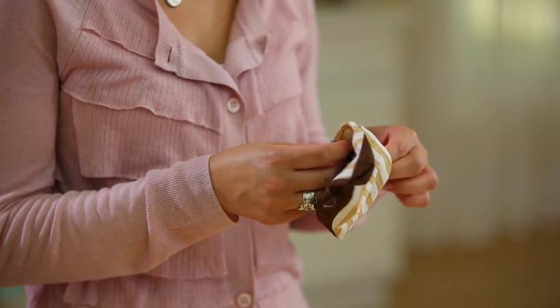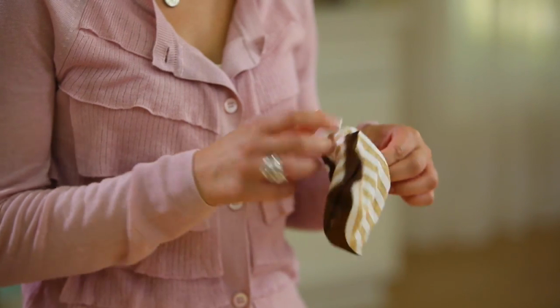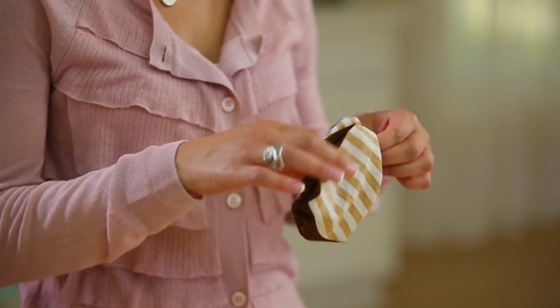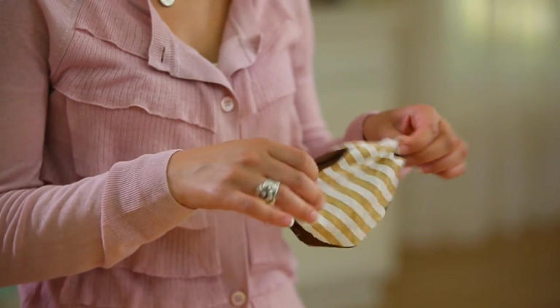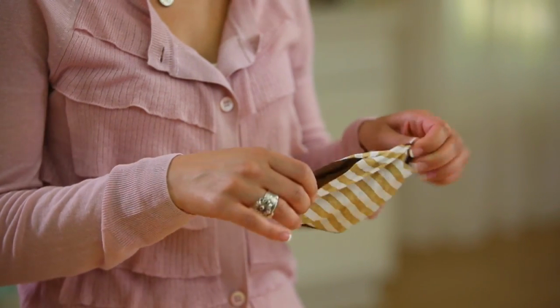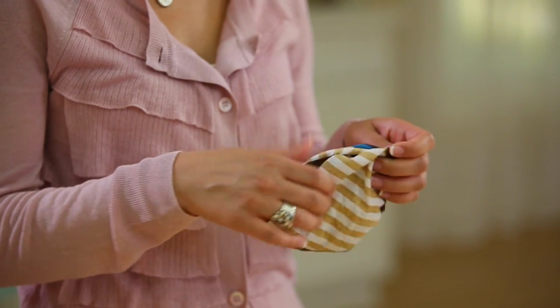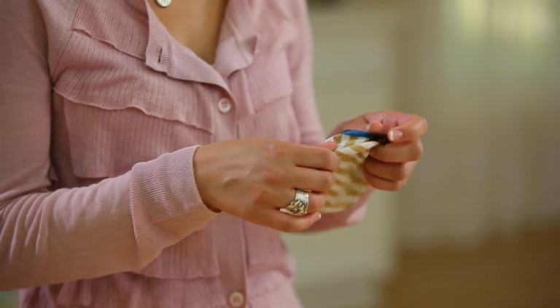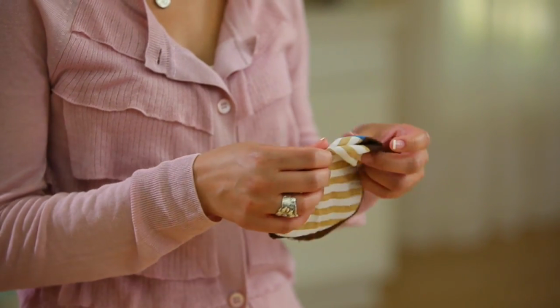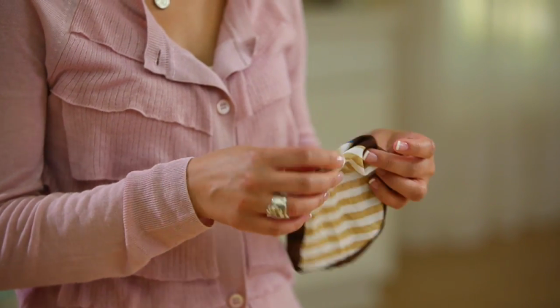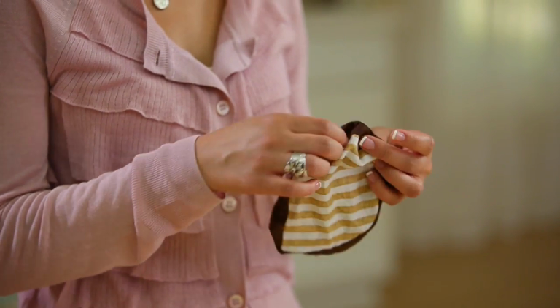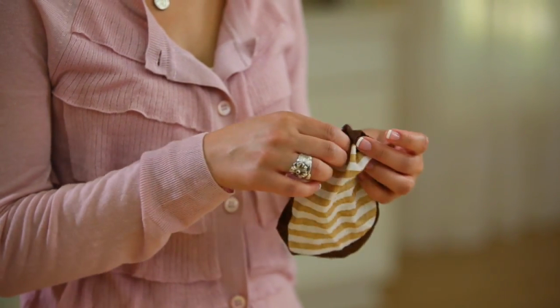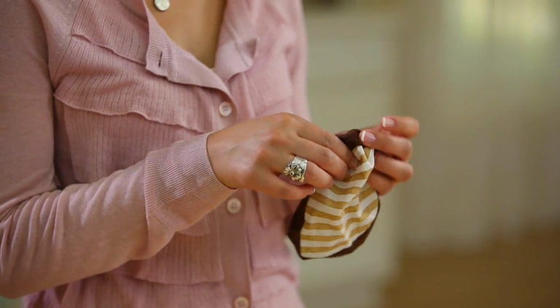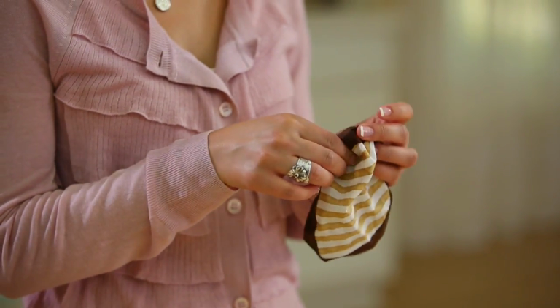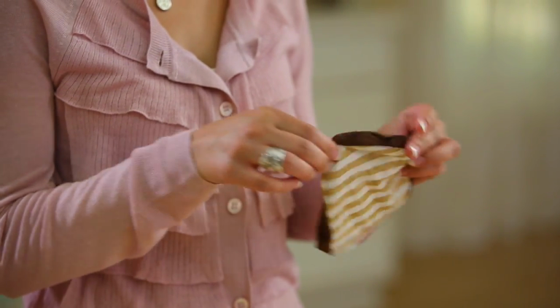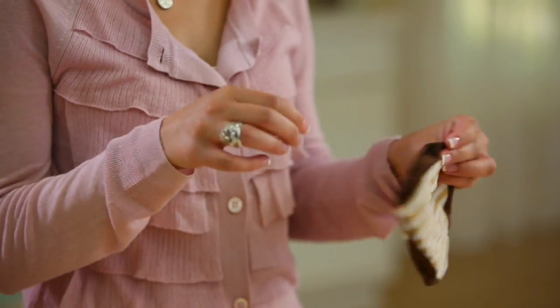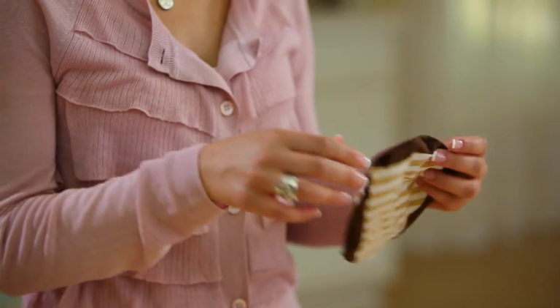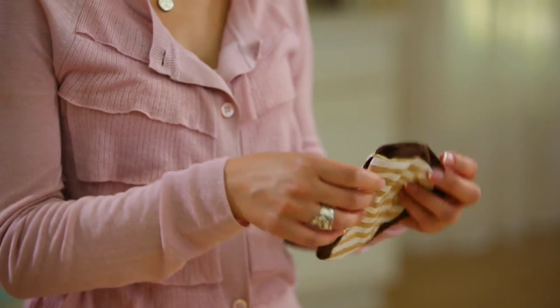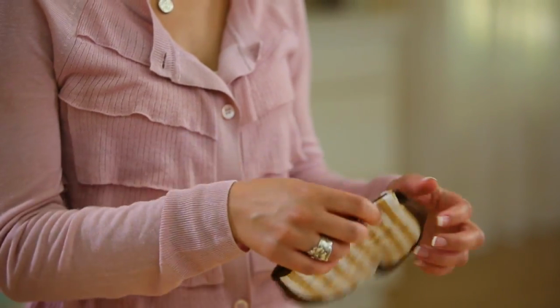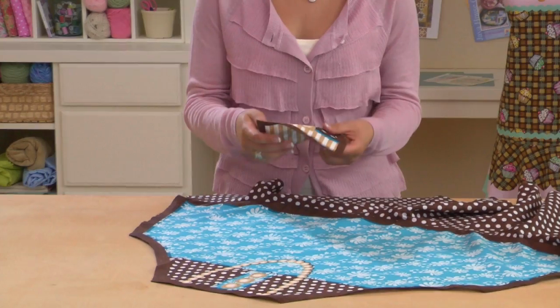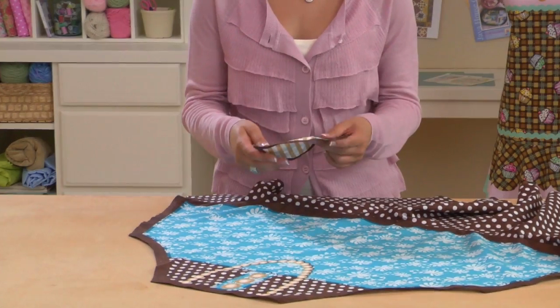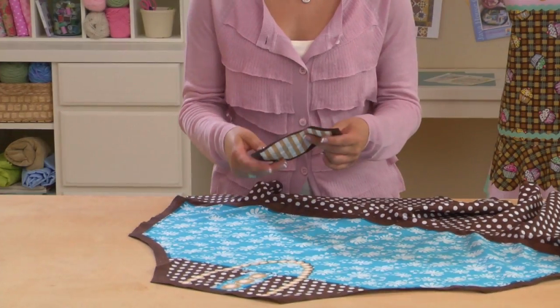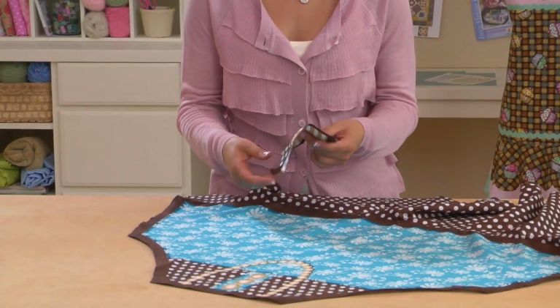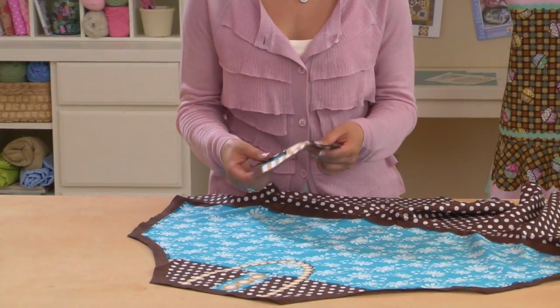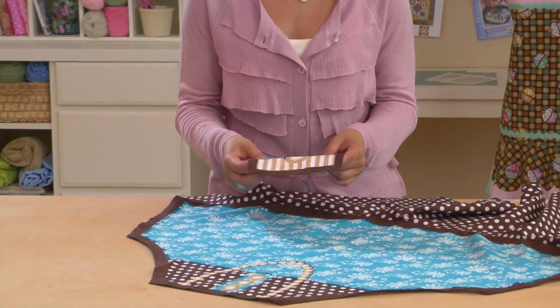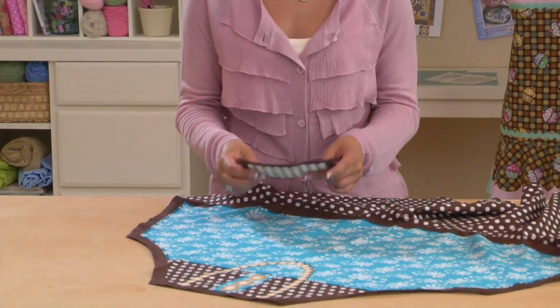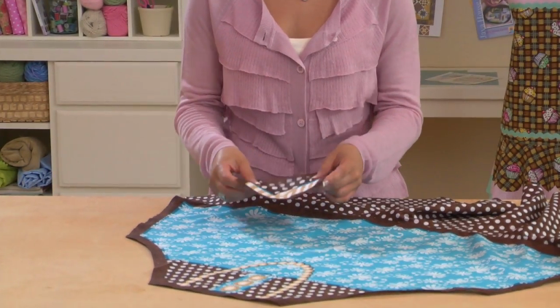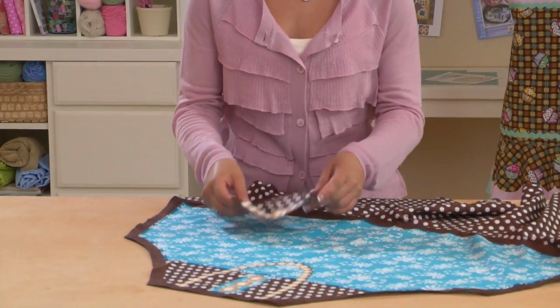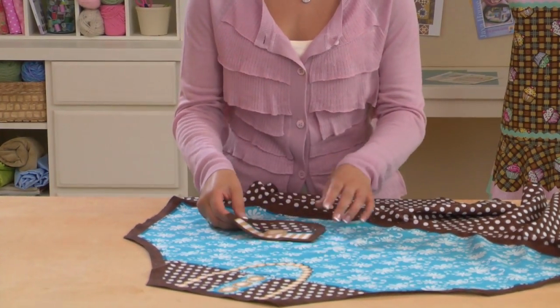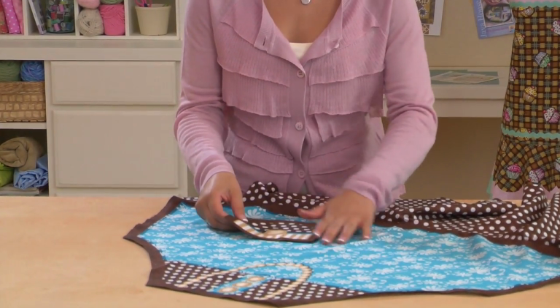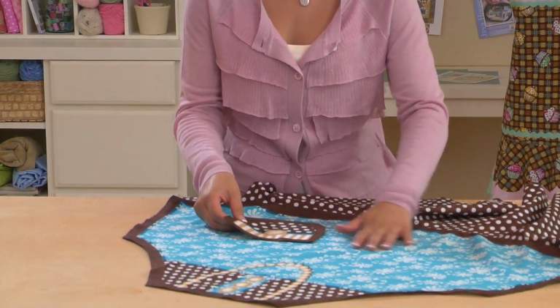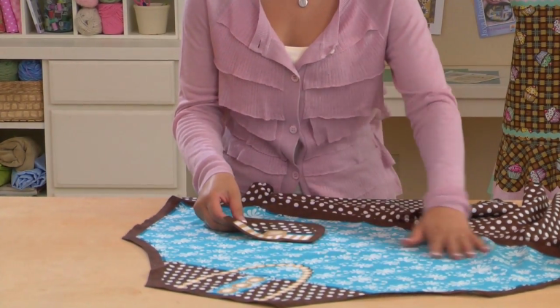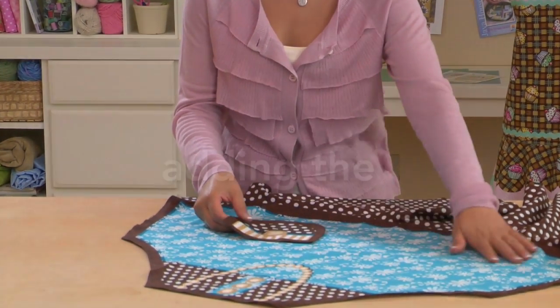For reference, each domestic diva package has an illustration showing the completed apron, including the pocket.